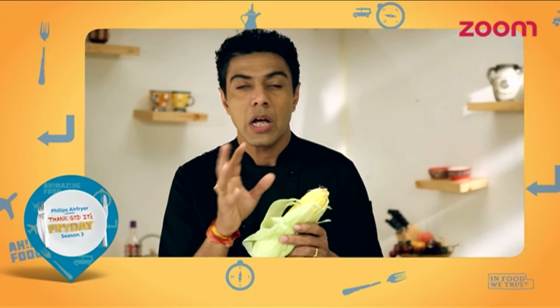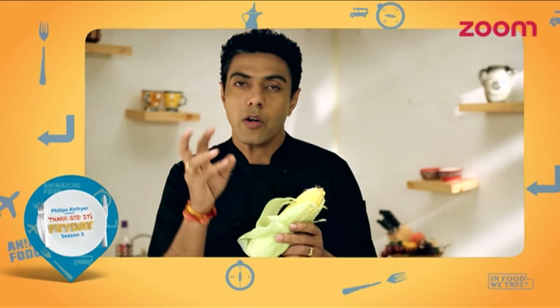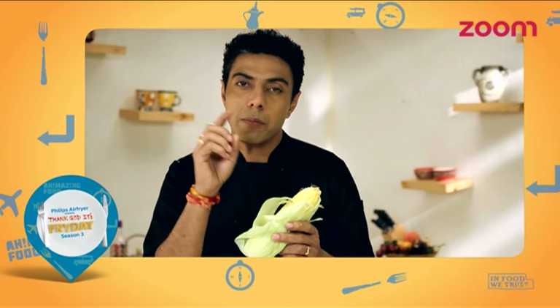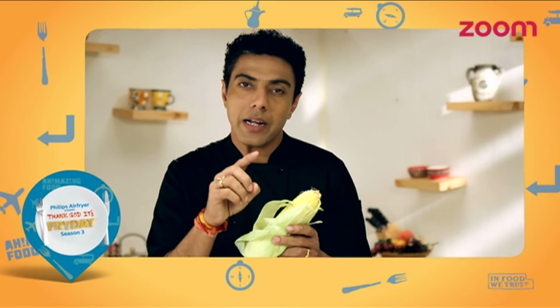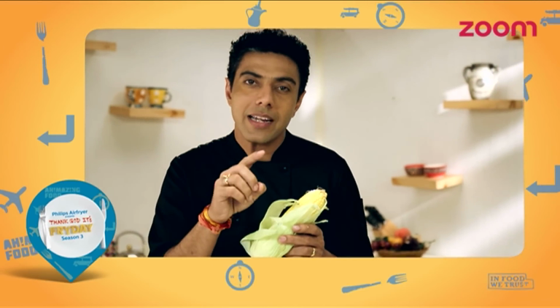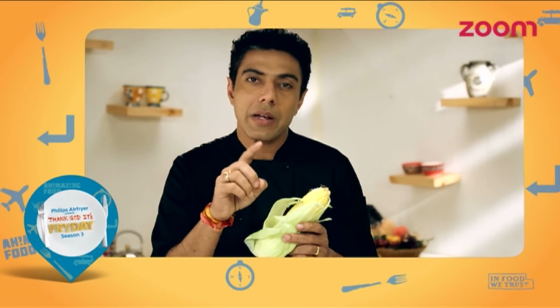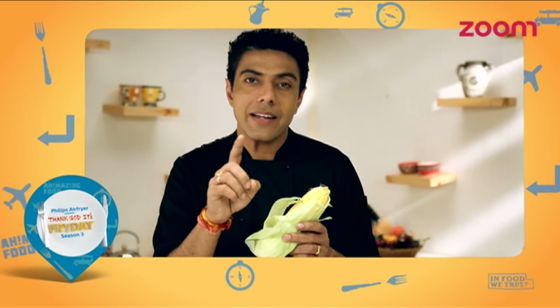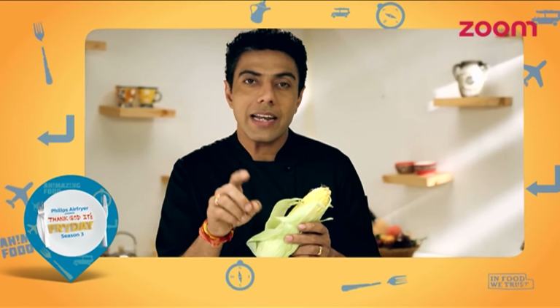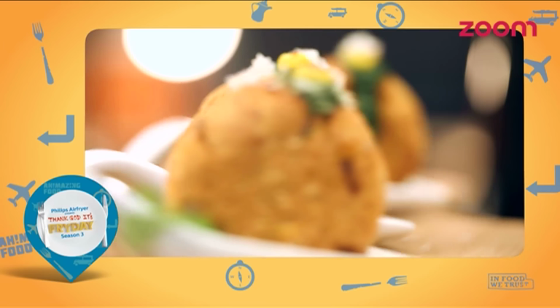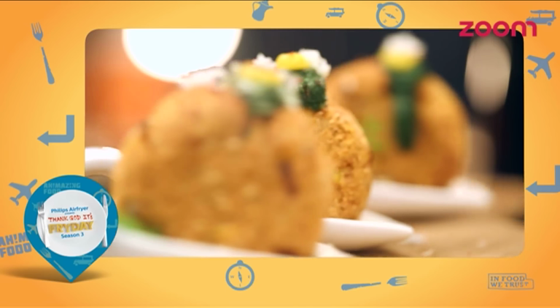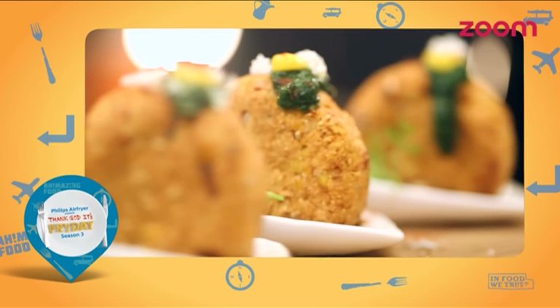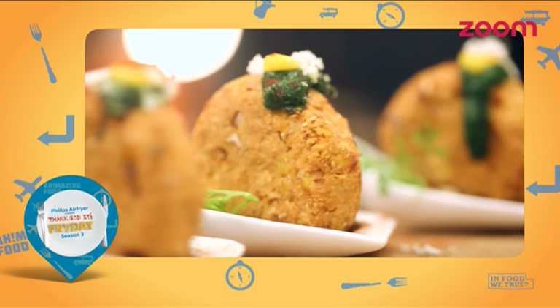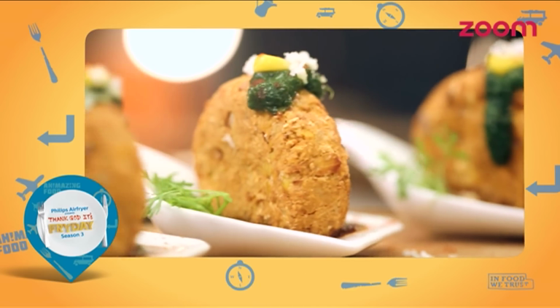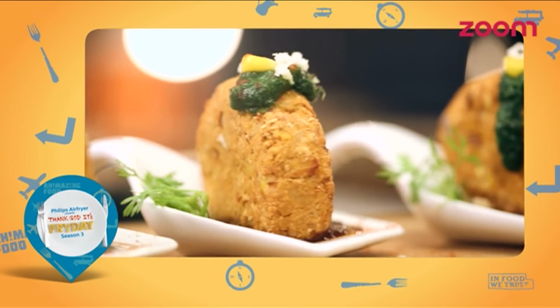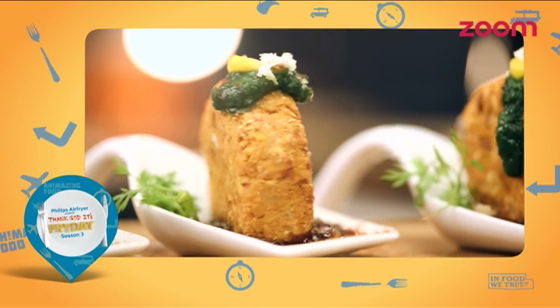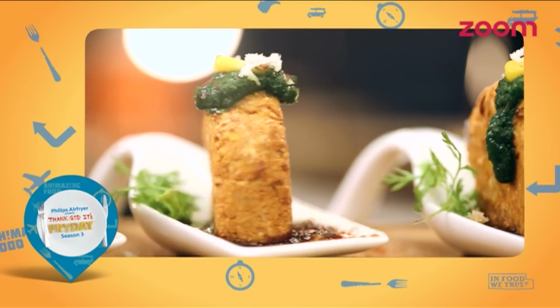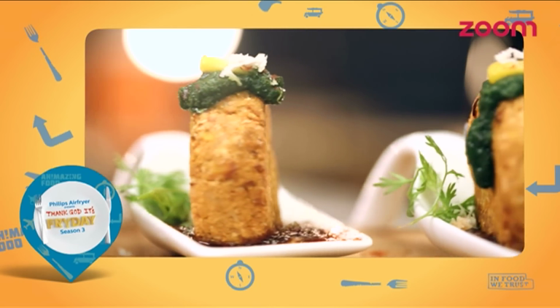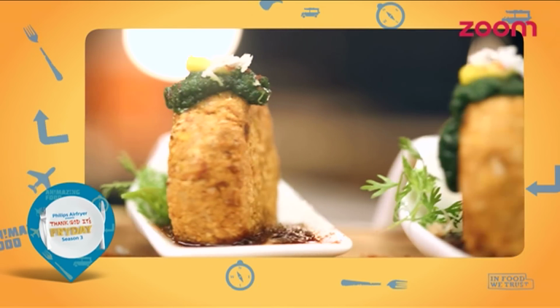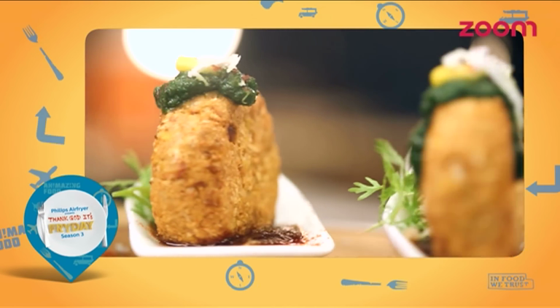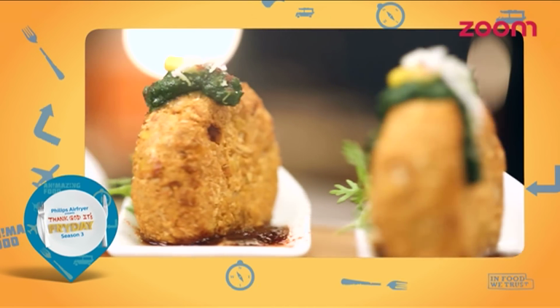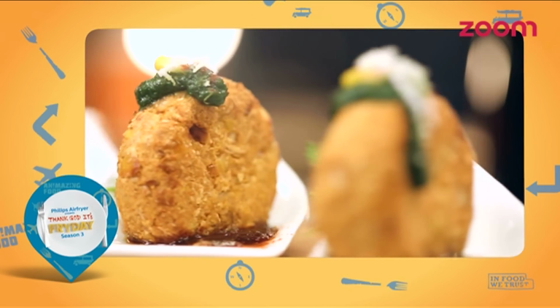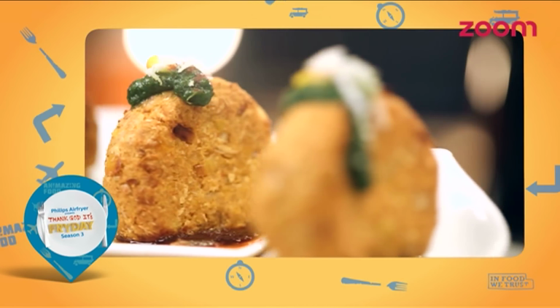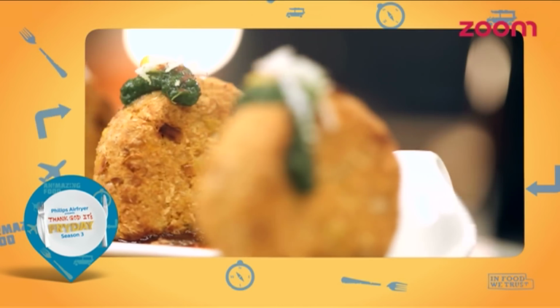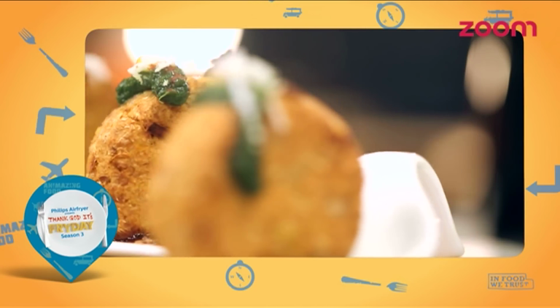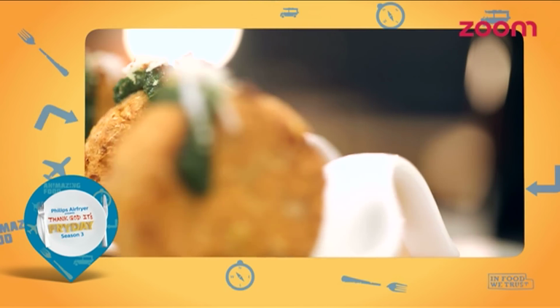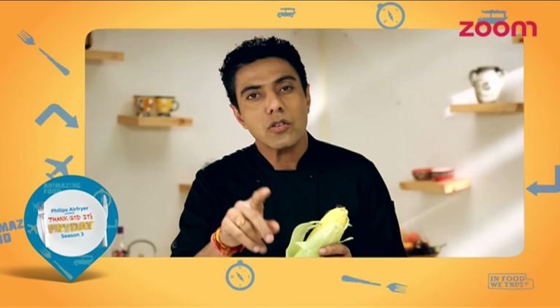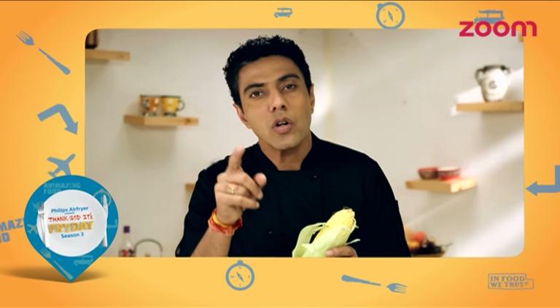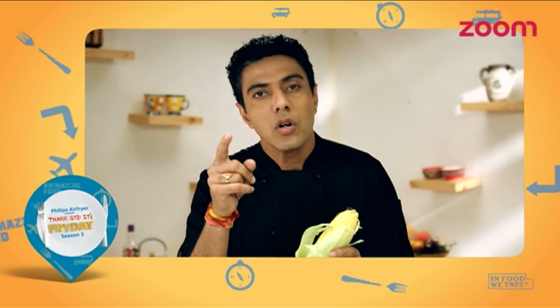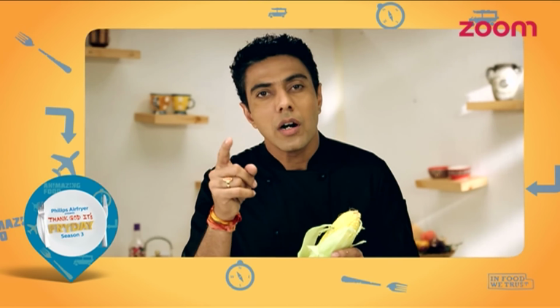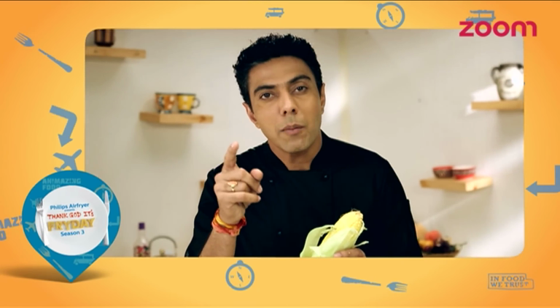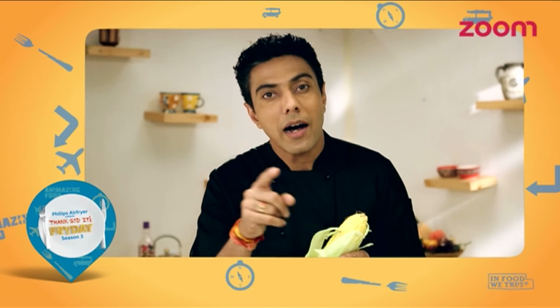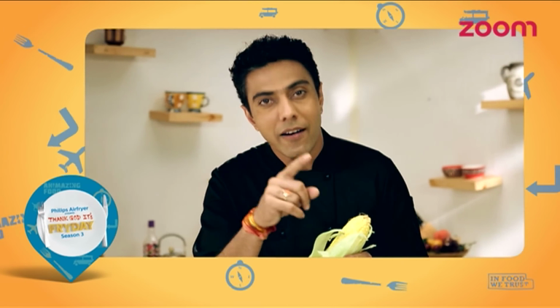We are going to make mackay patties. And we will not deep fry them — we will cook them in the air fryer.